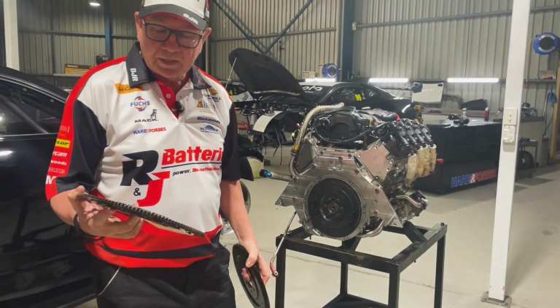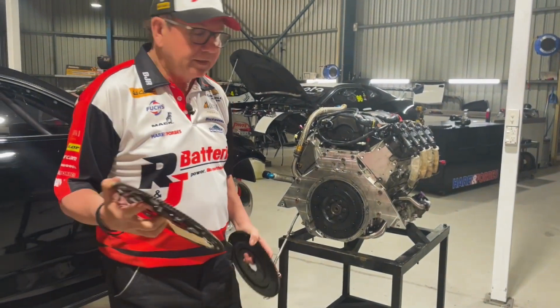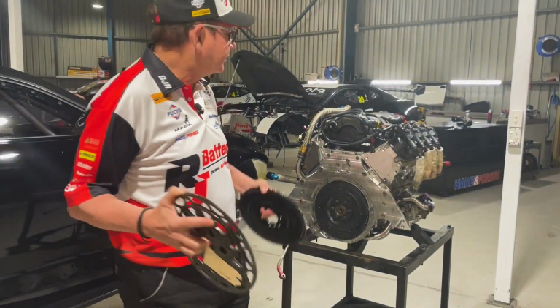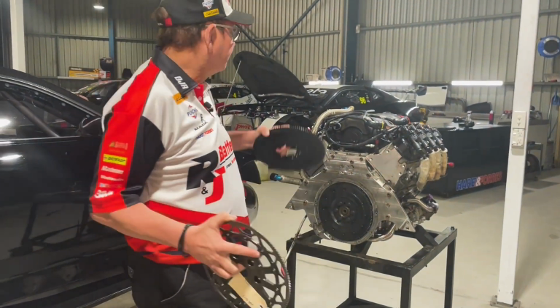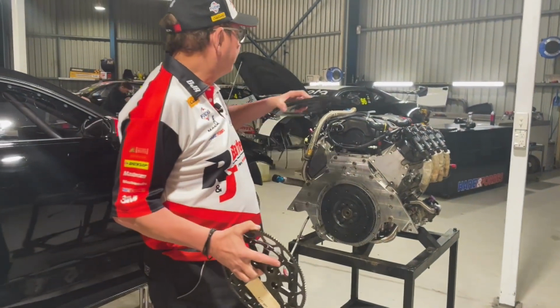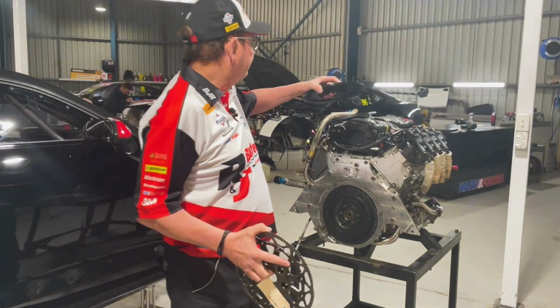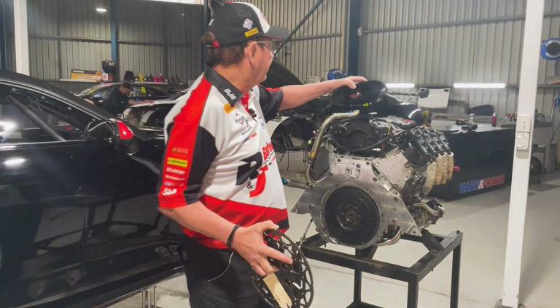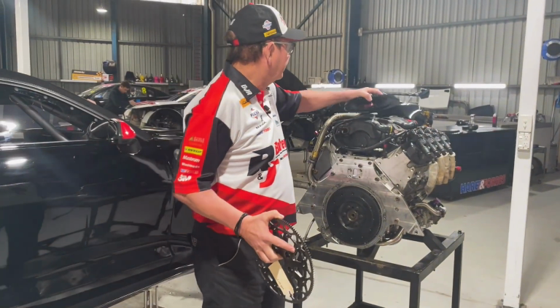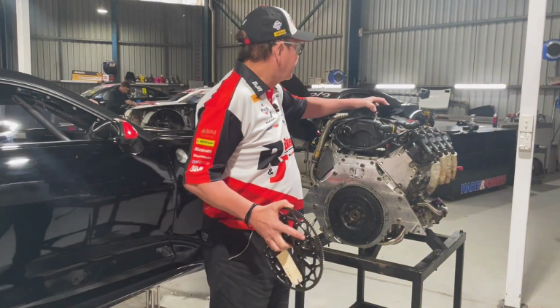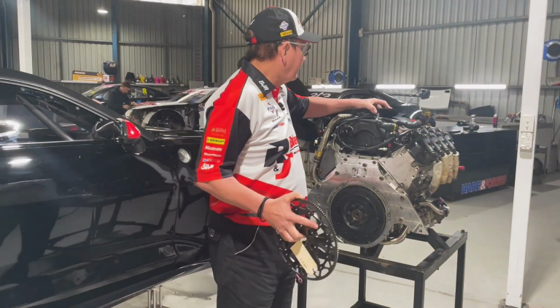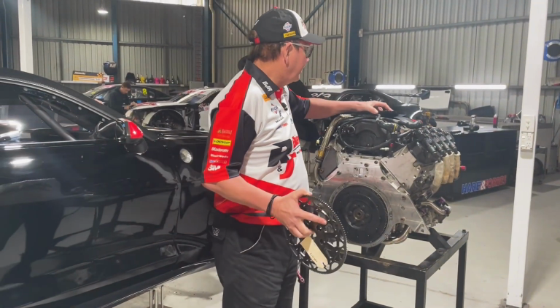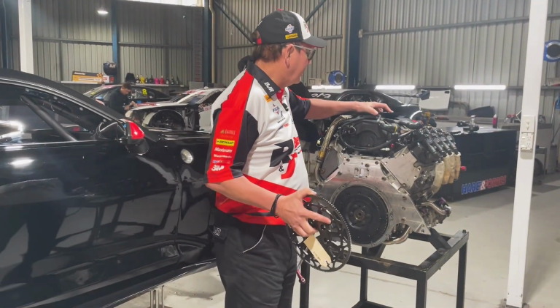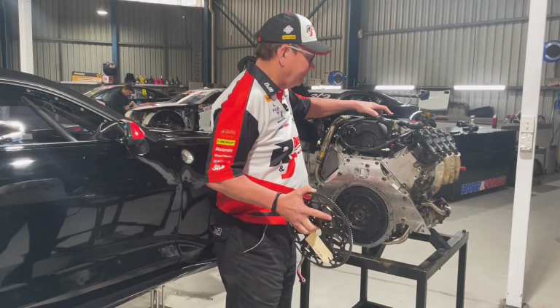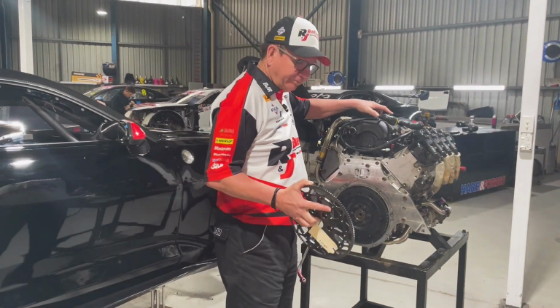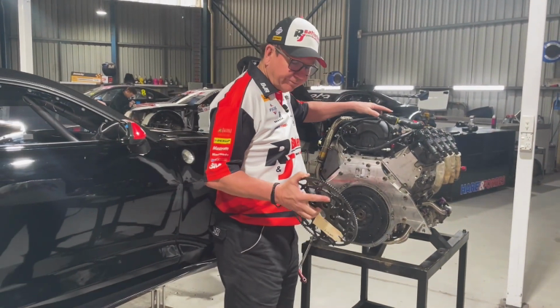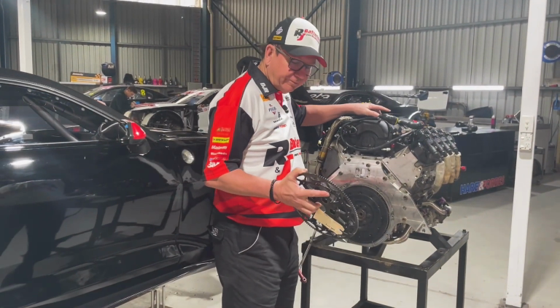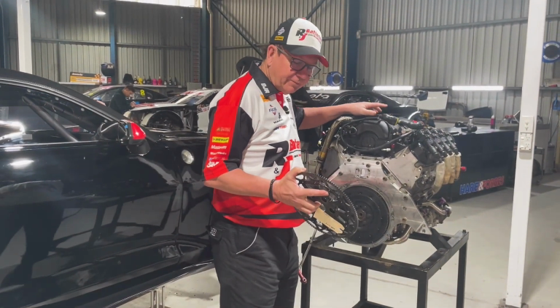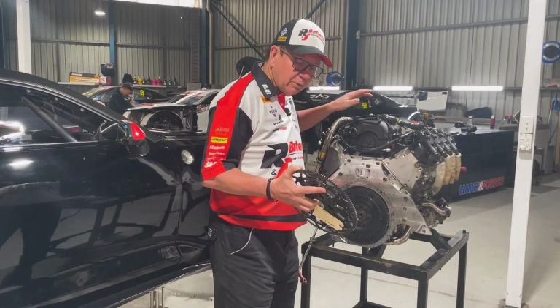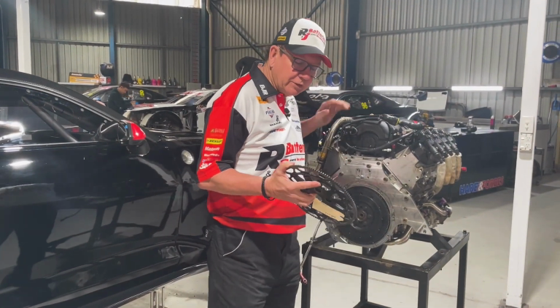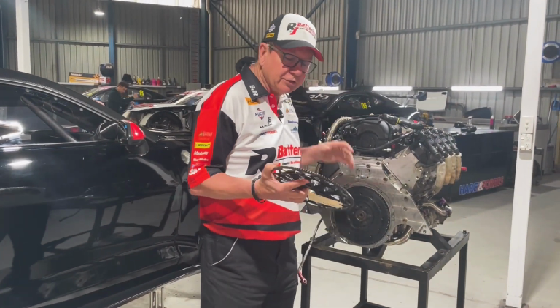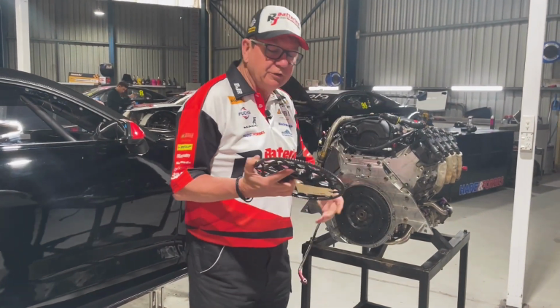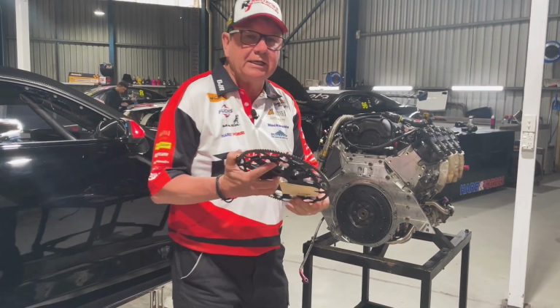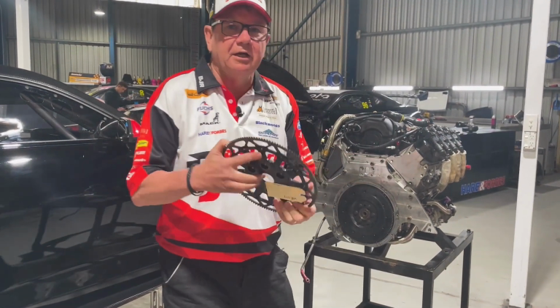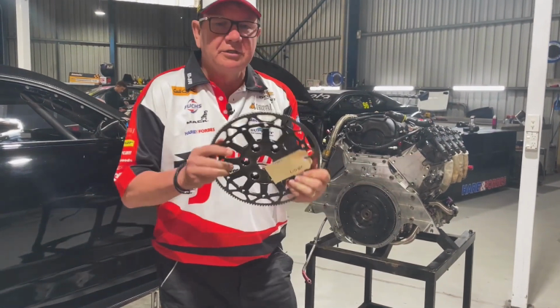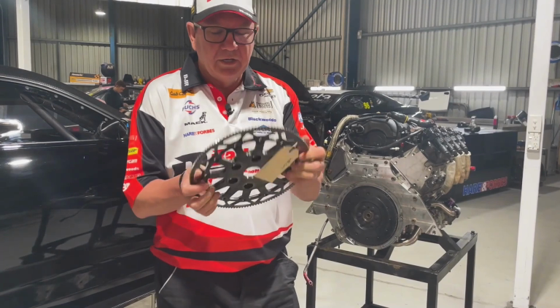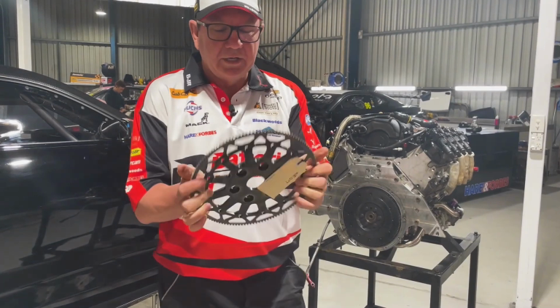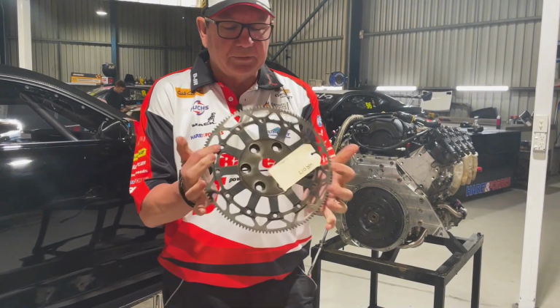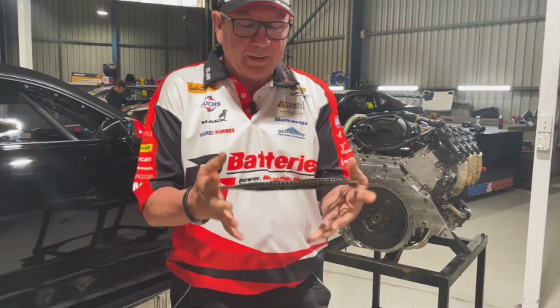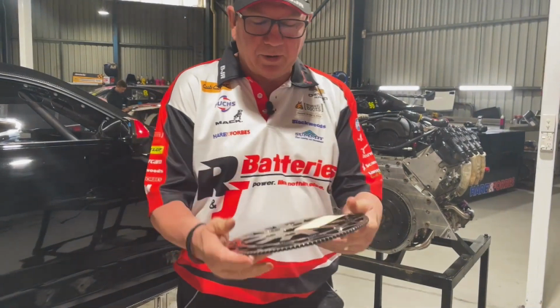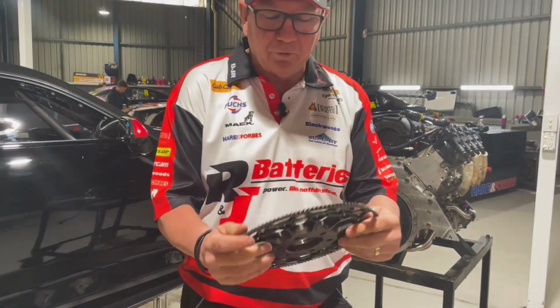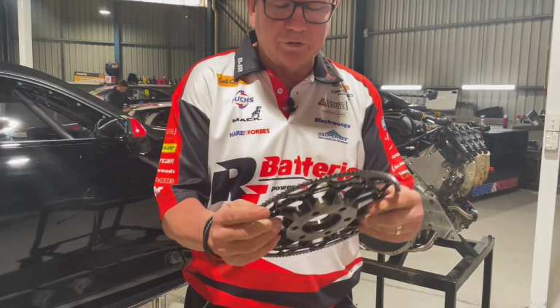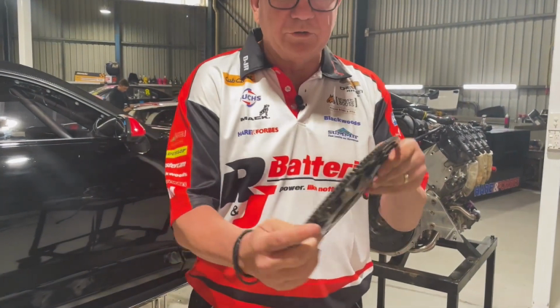This is the one we ran on the ZB, which is two kilos. It's made by Walkinshaw.